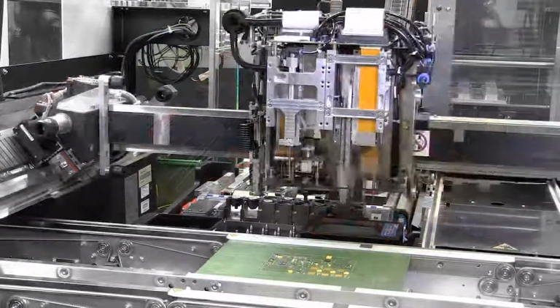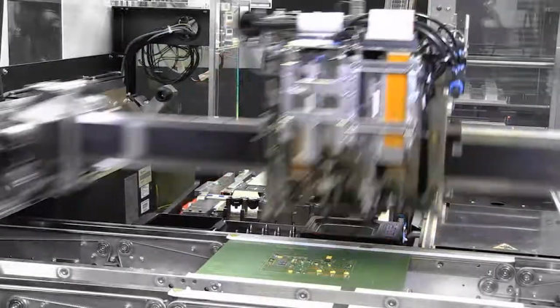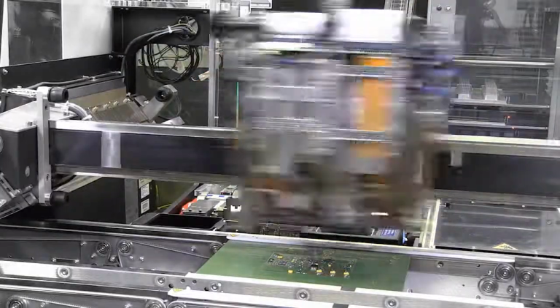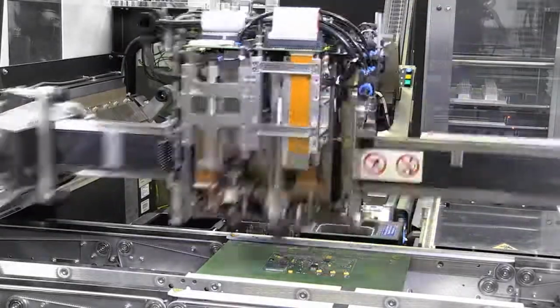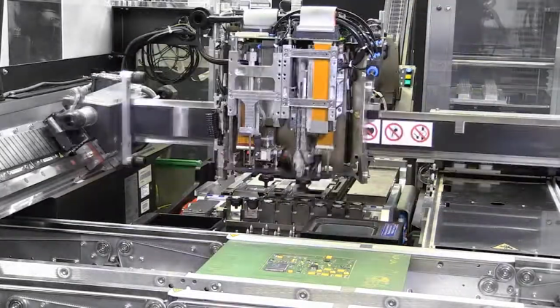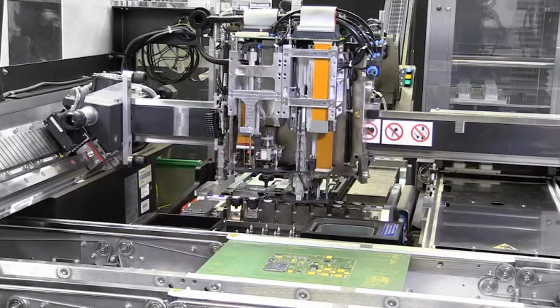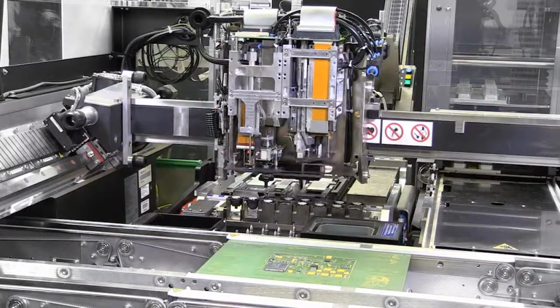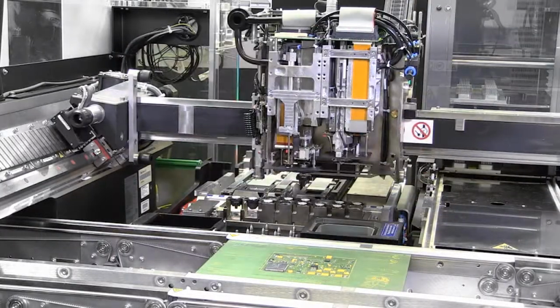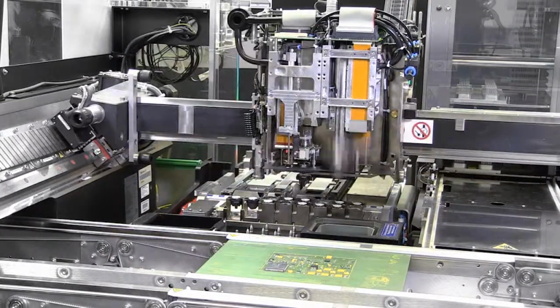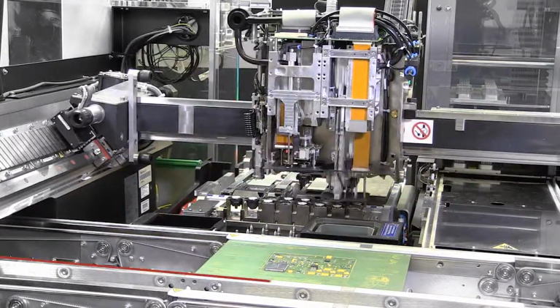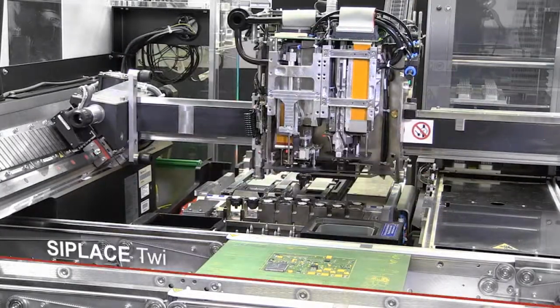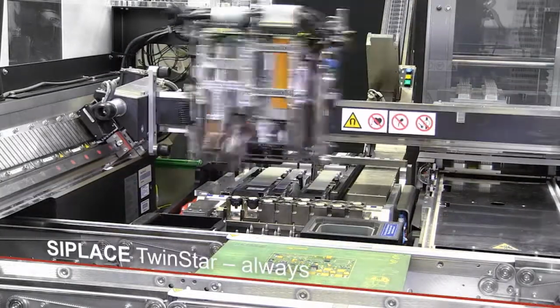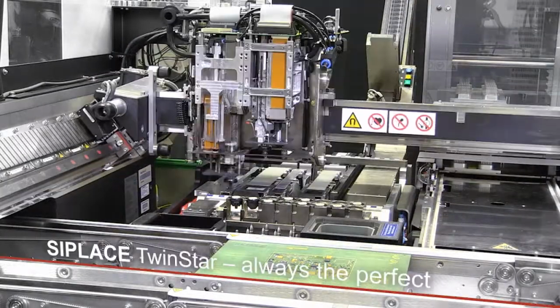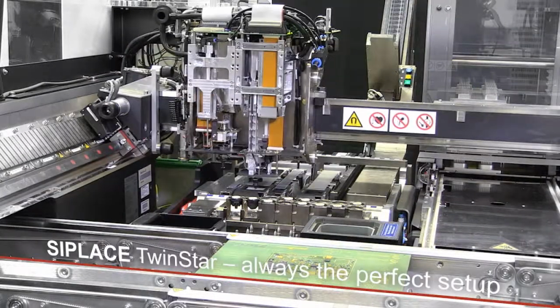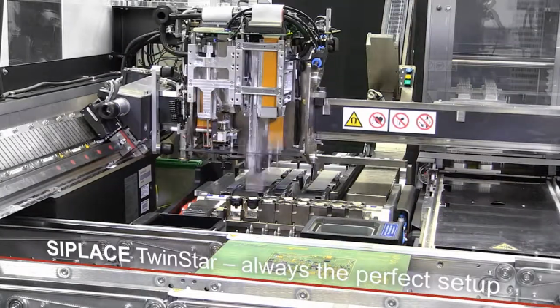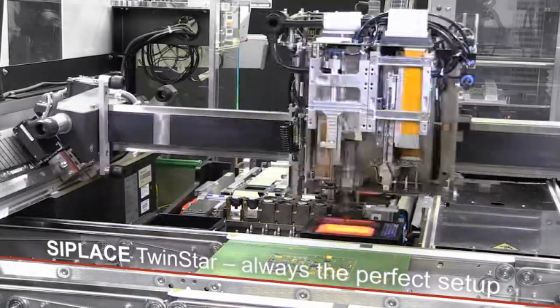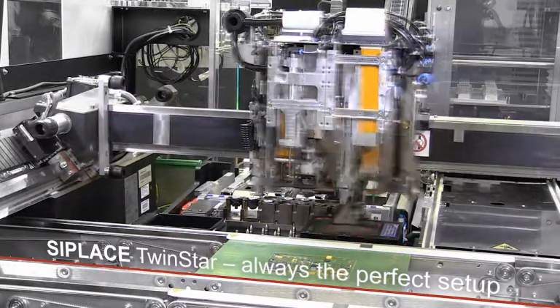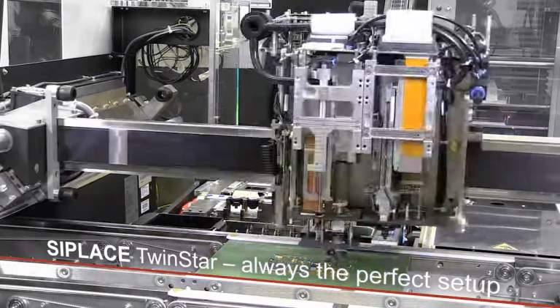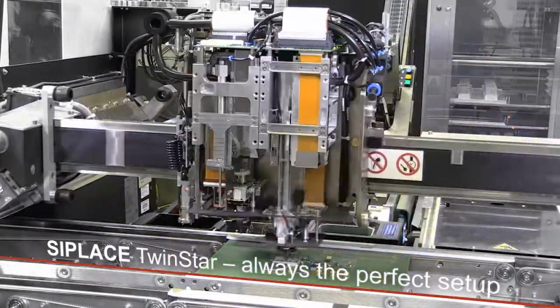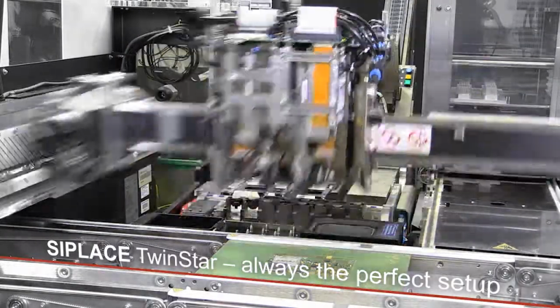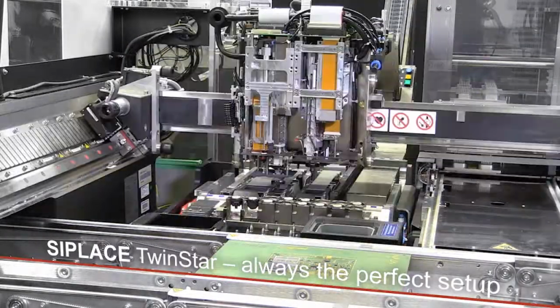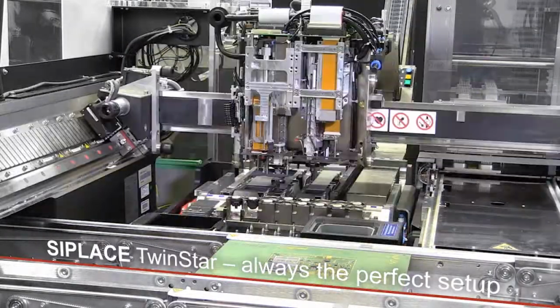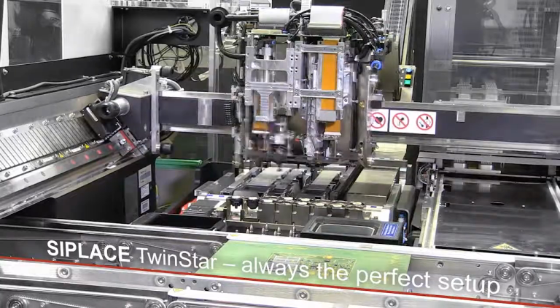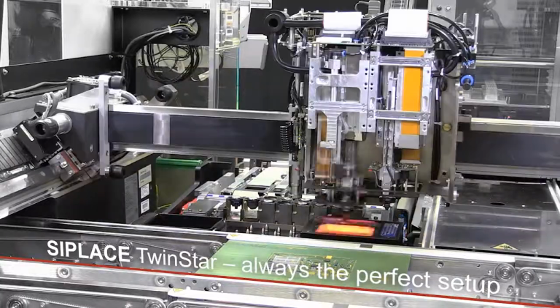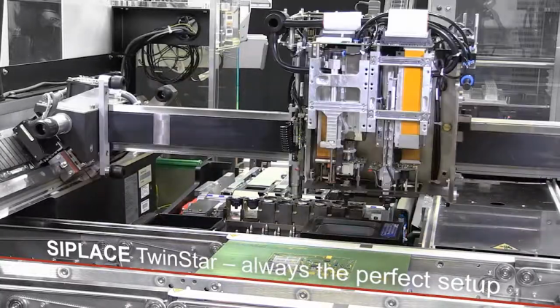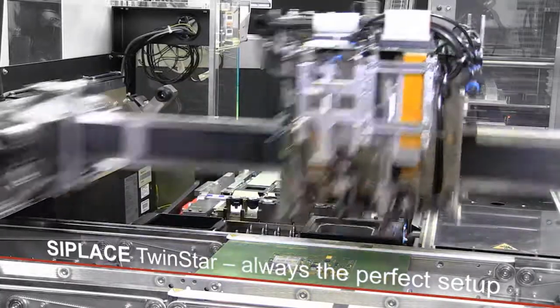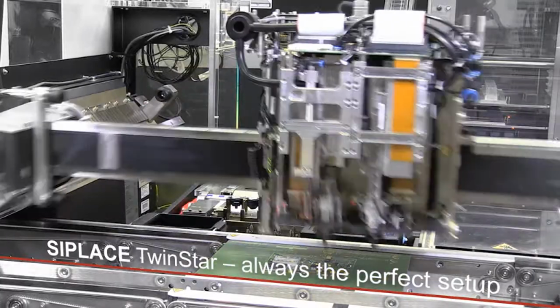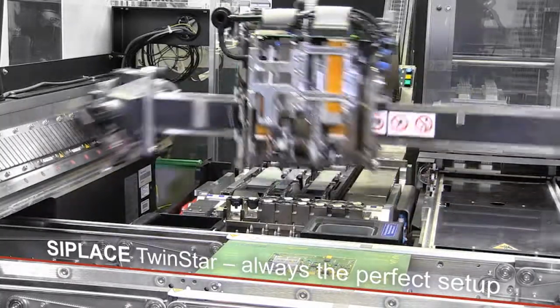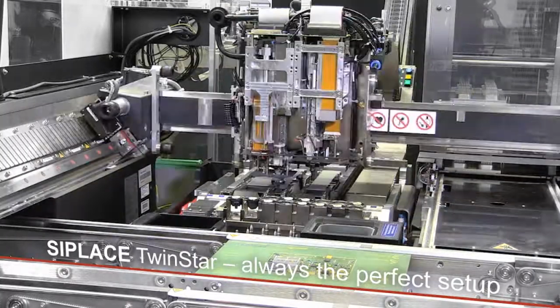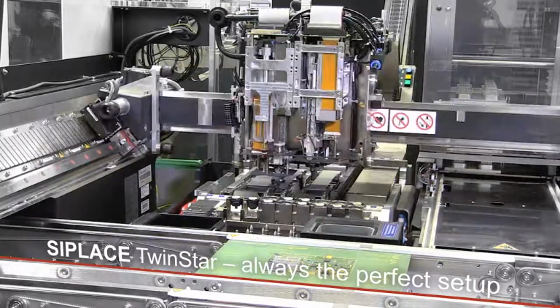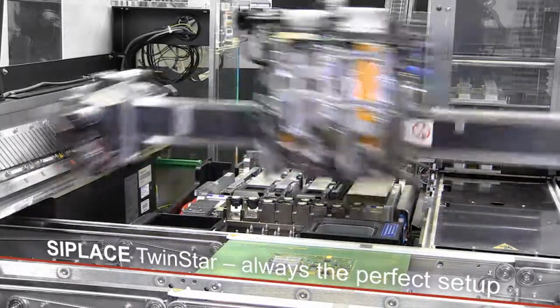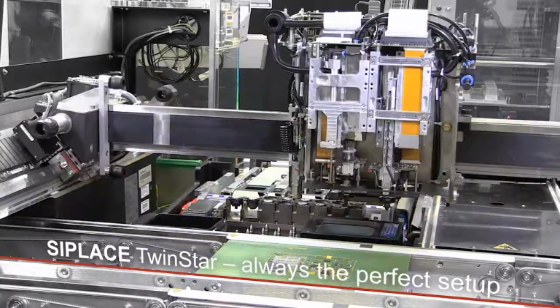With C-Place placement platforms and the C-Place TwinStar, you are ready at all times, even for exotic components.